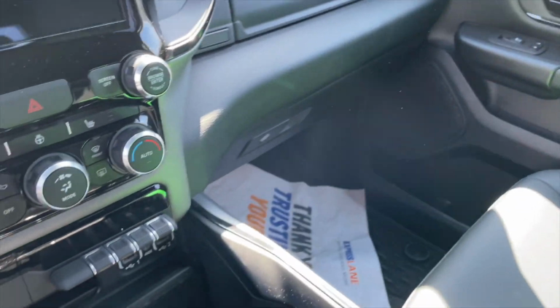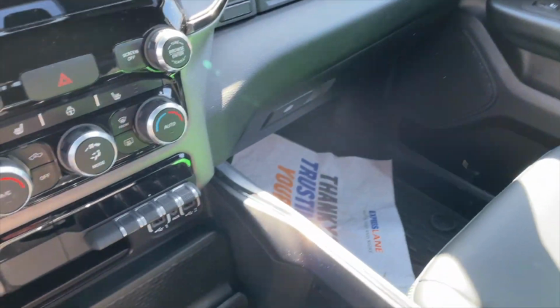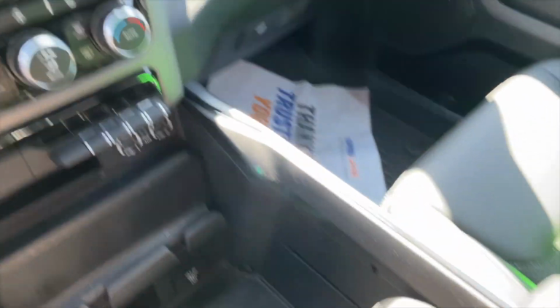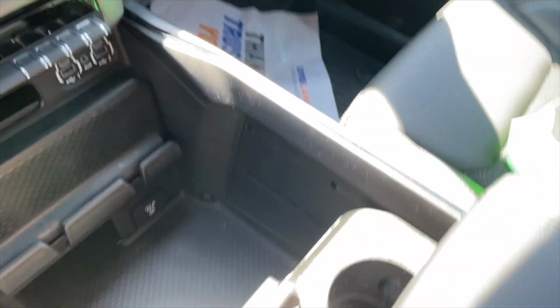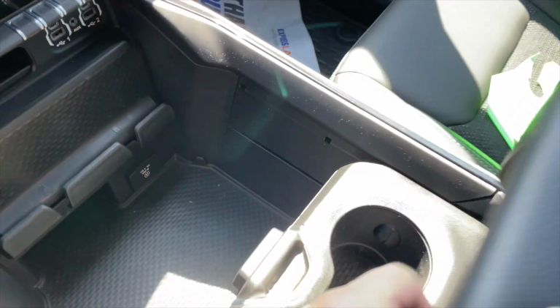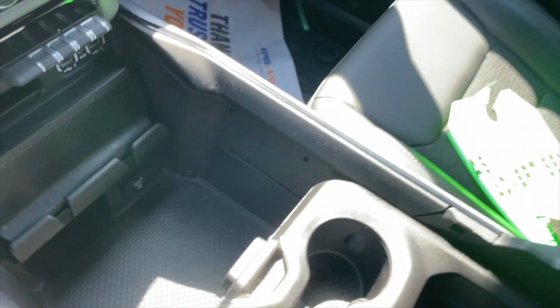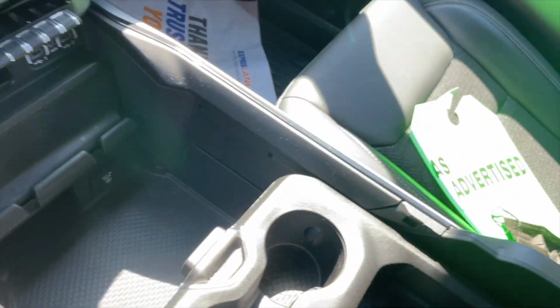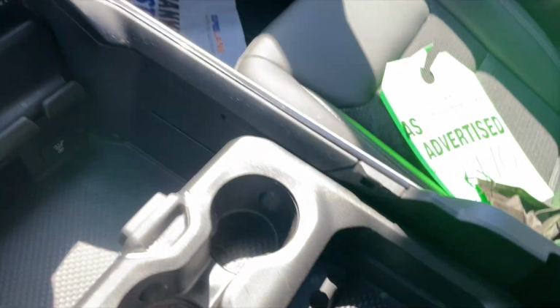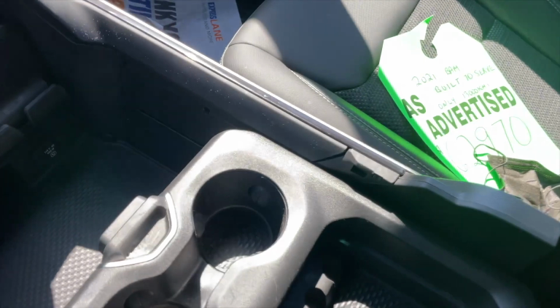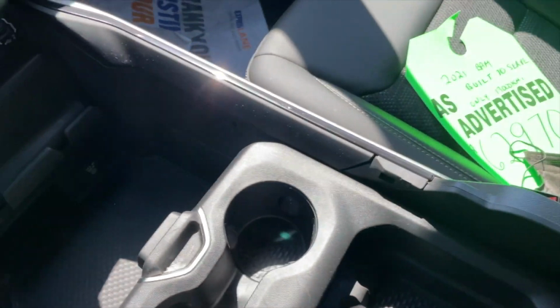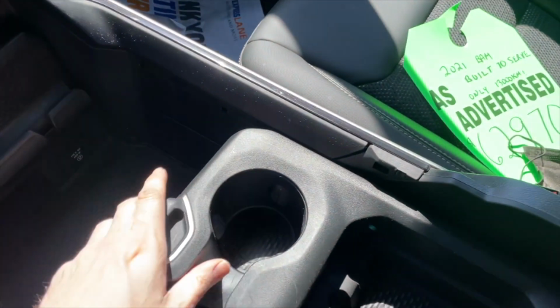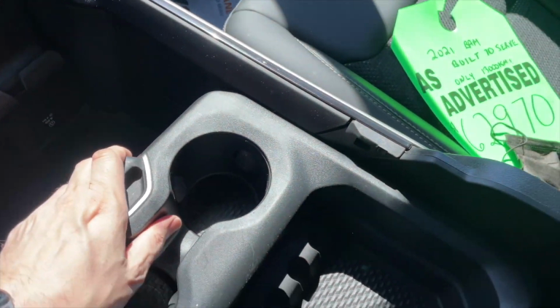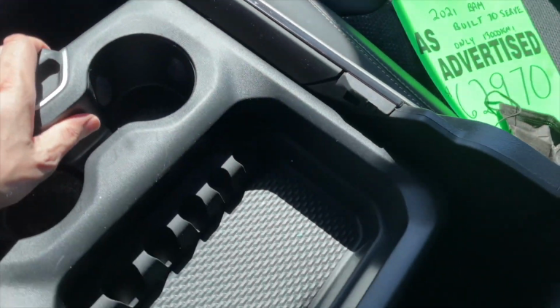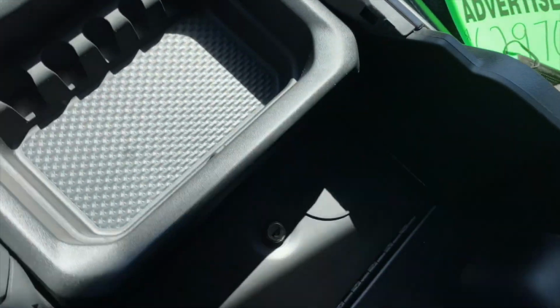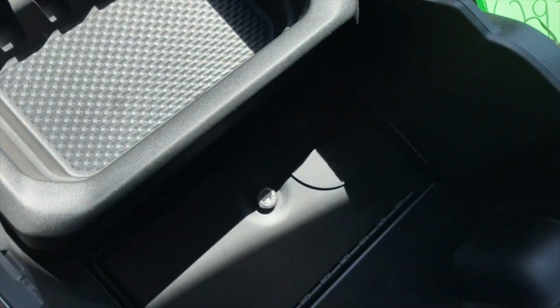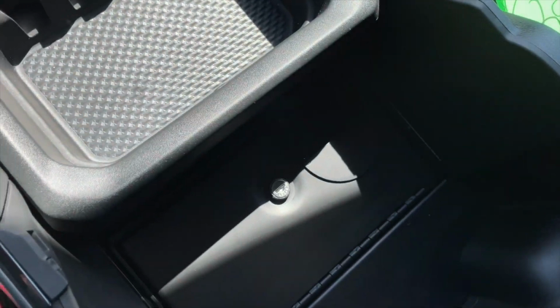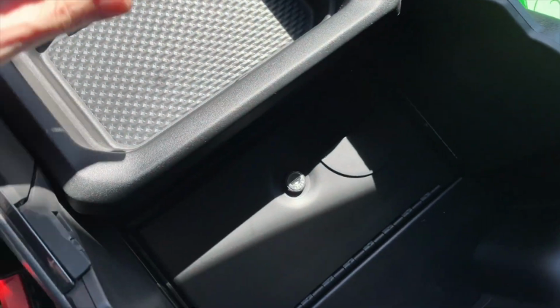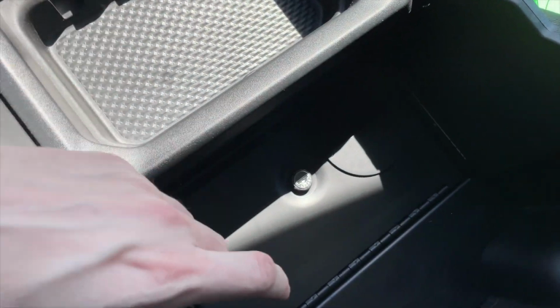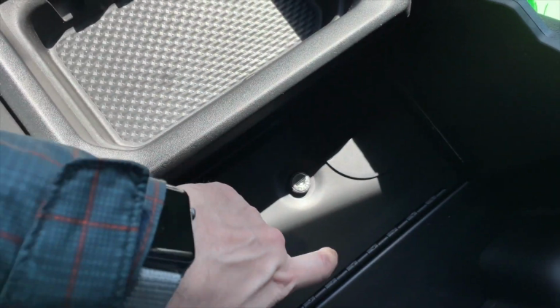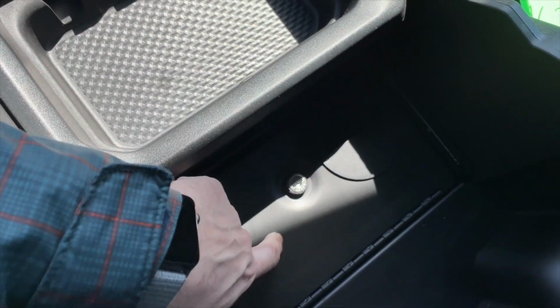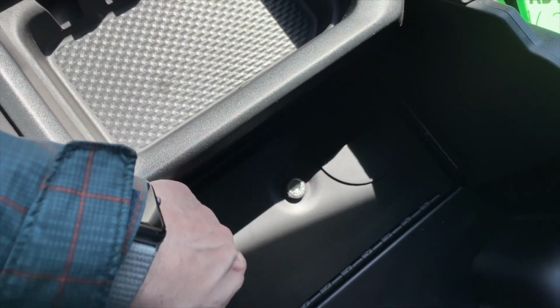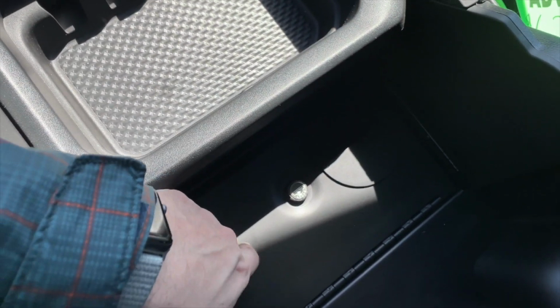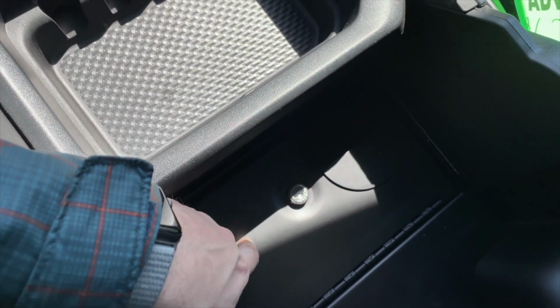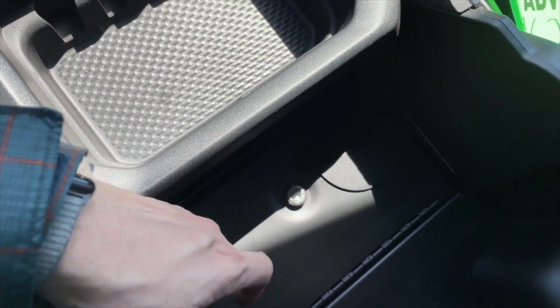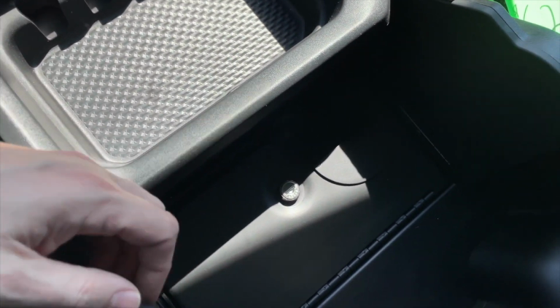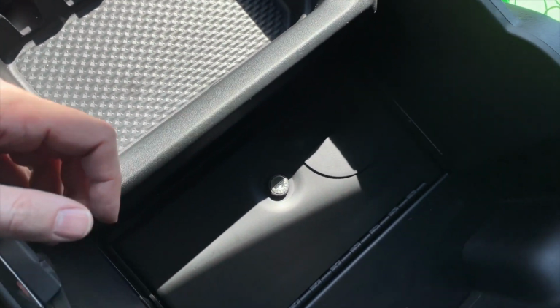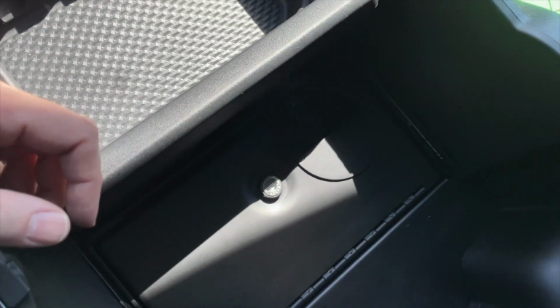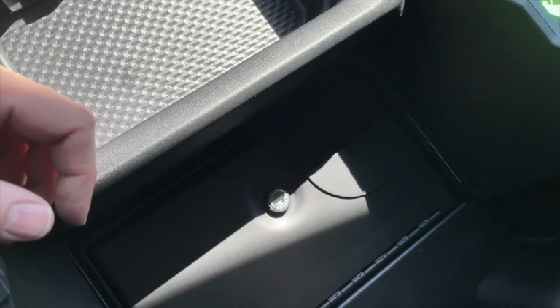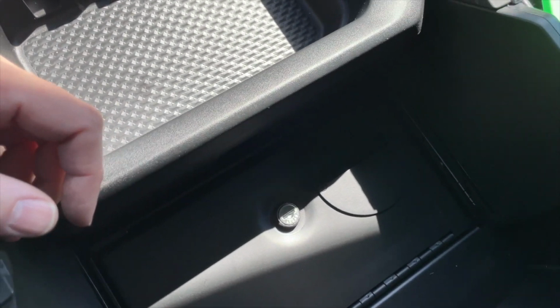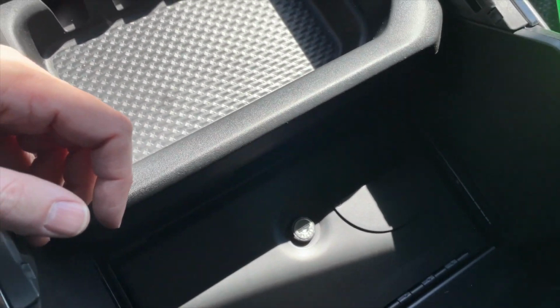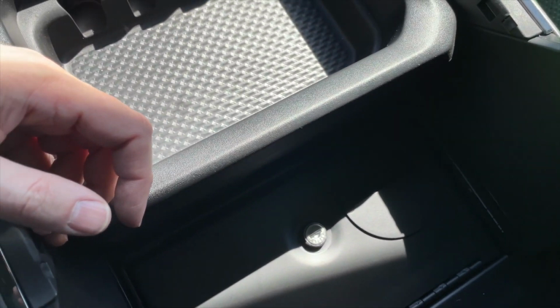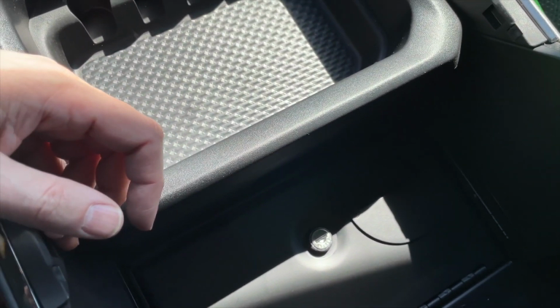The other exclusive Built-to-Serve feature is a metal safe.